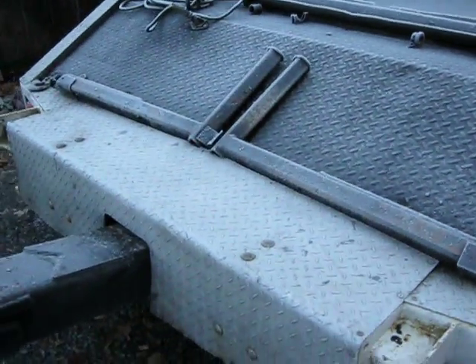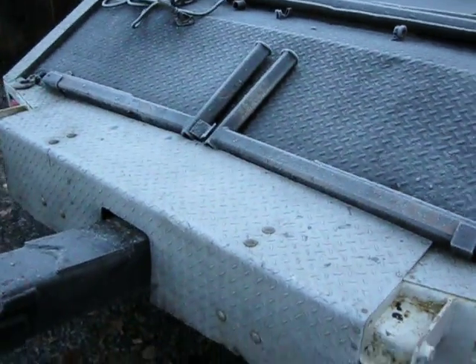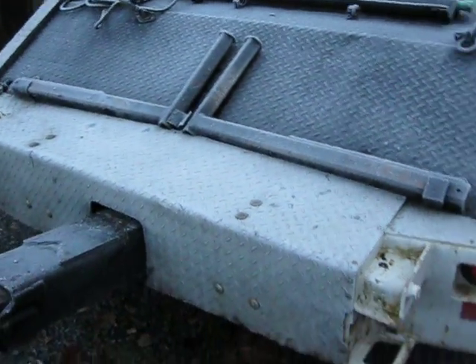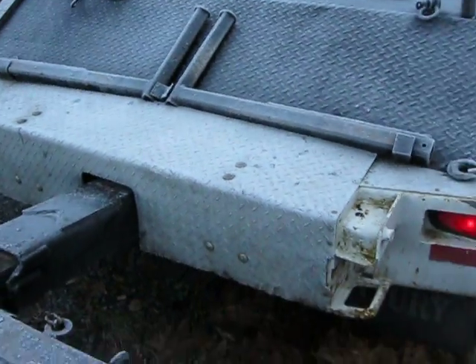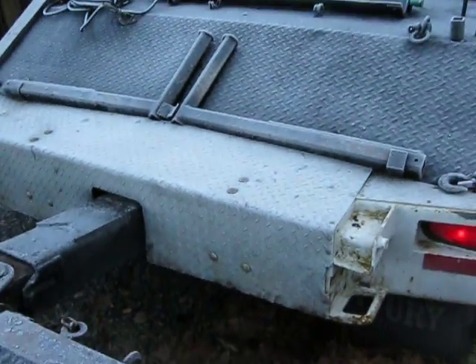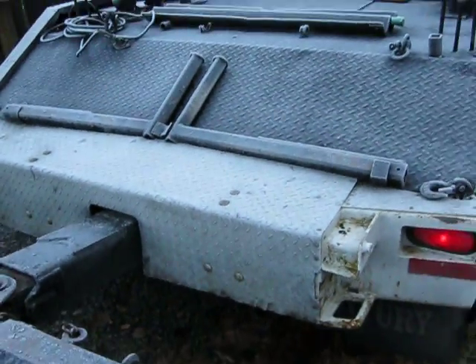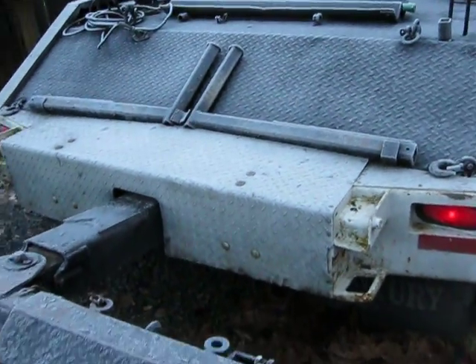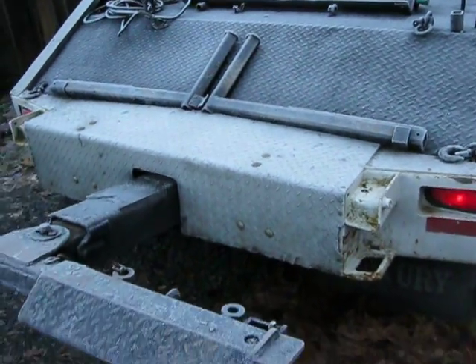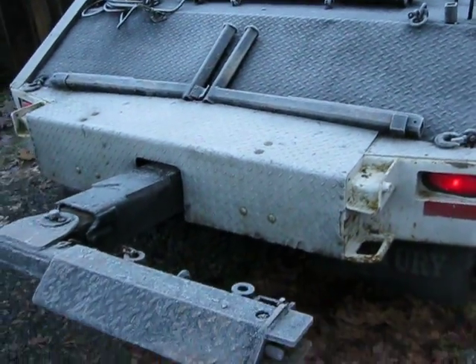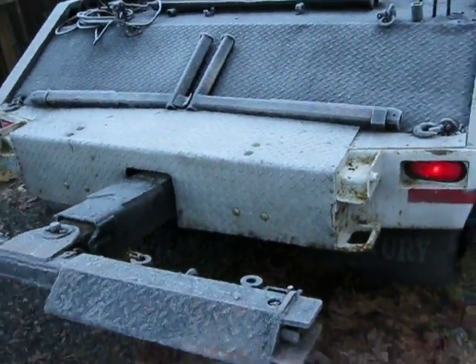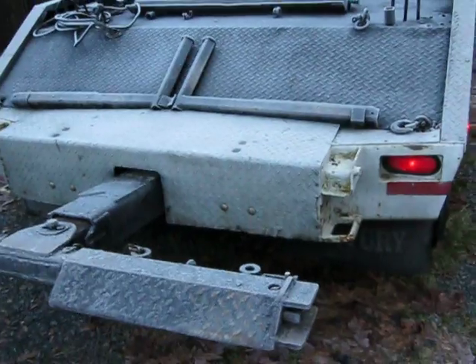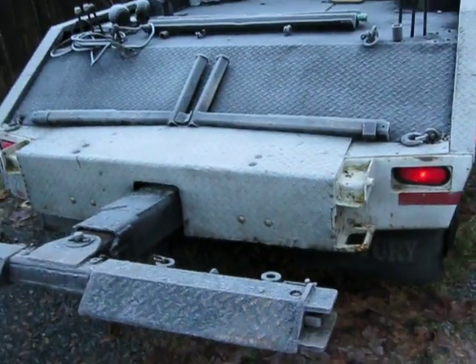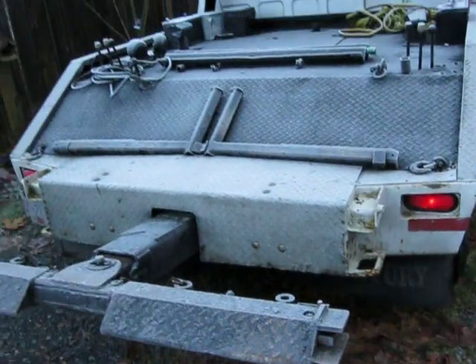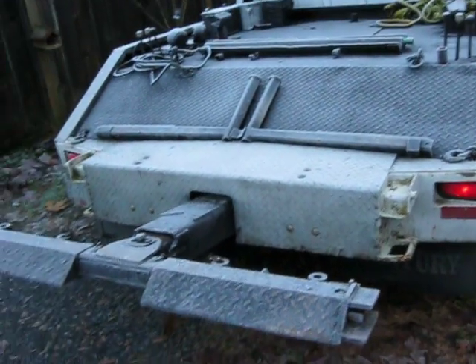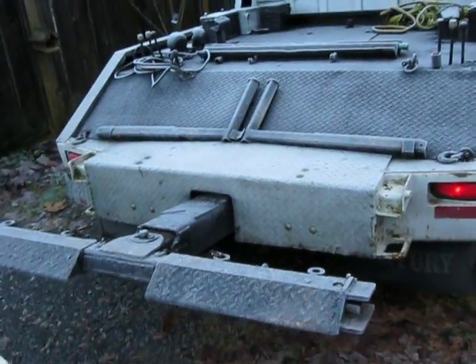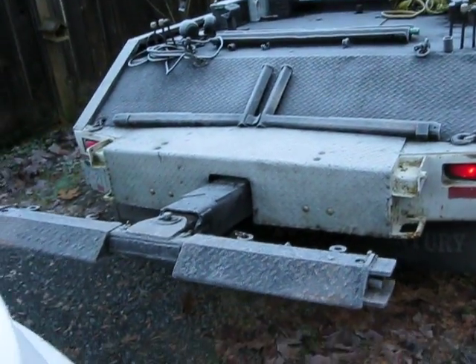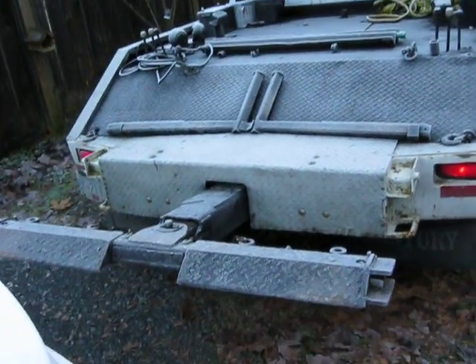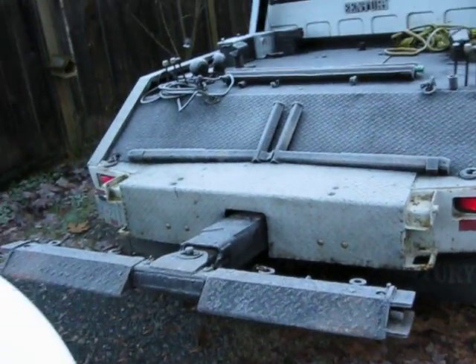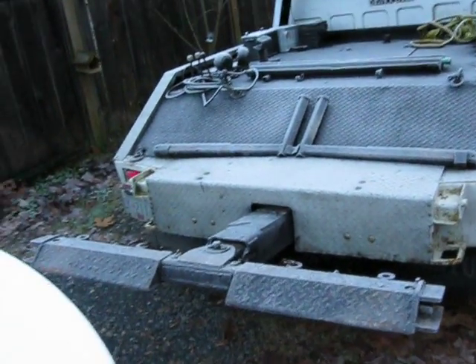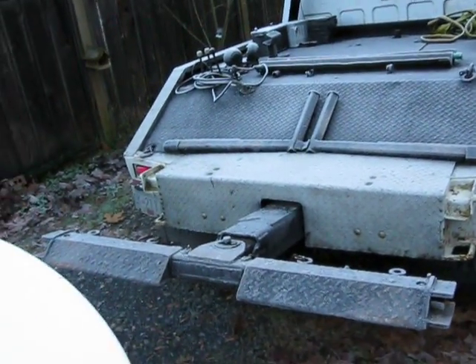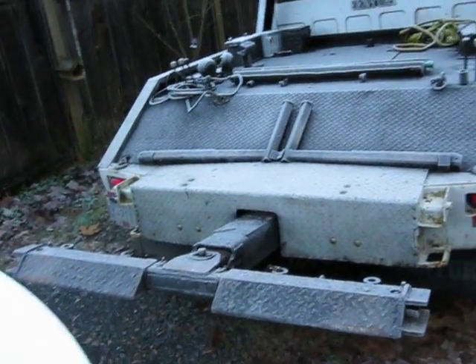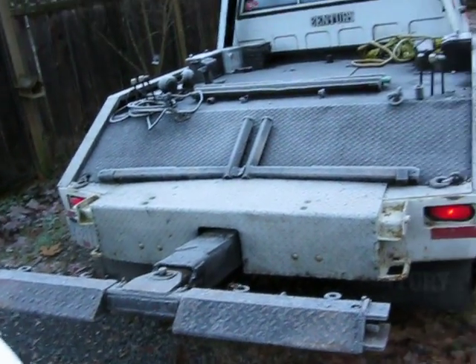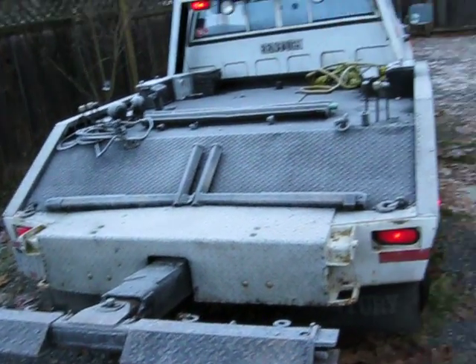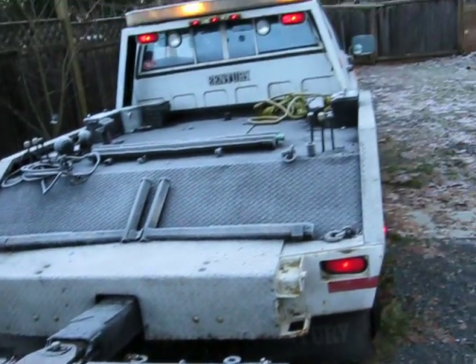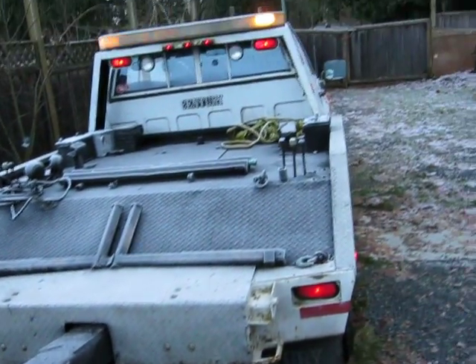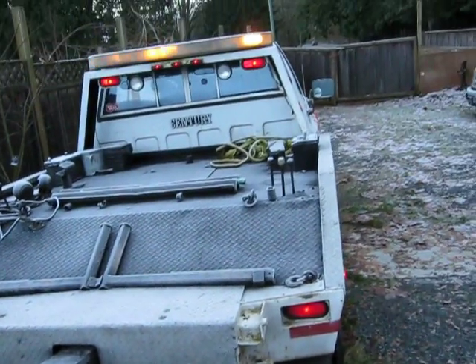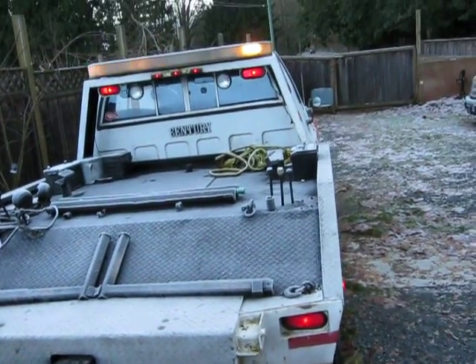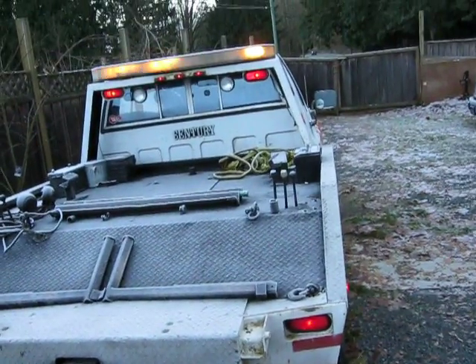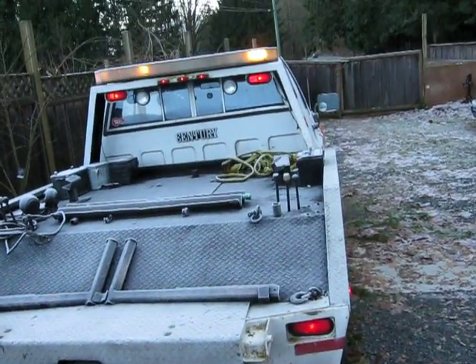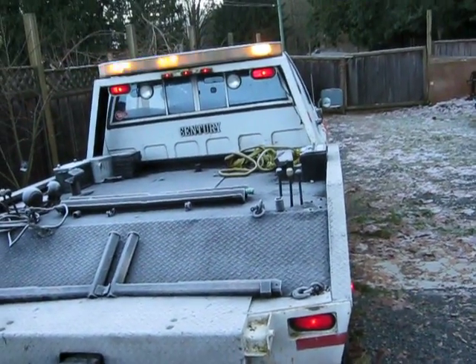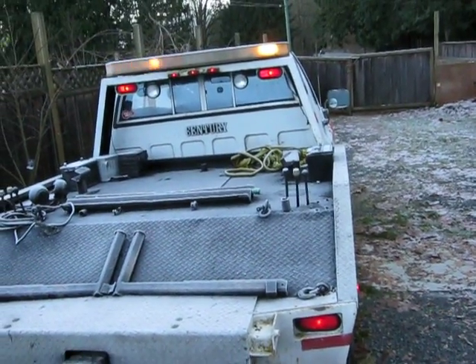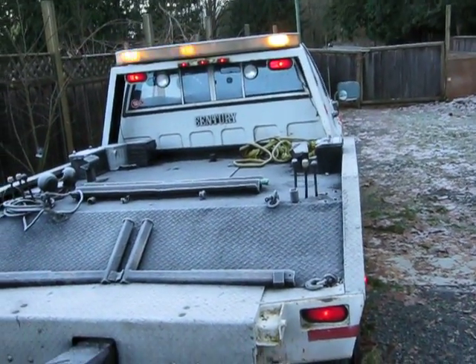I thought you guys might want to see one of our tow trucks. We've got a bigger one — I'll film that one another day.